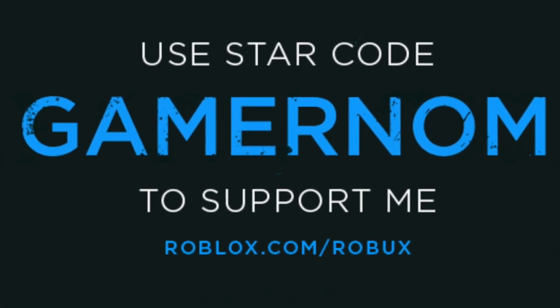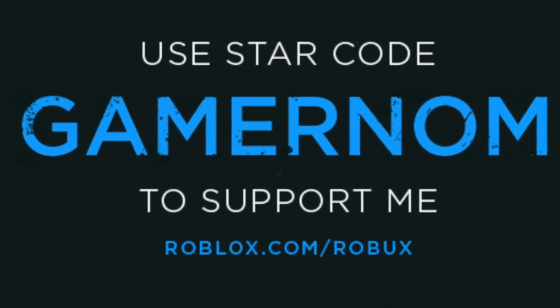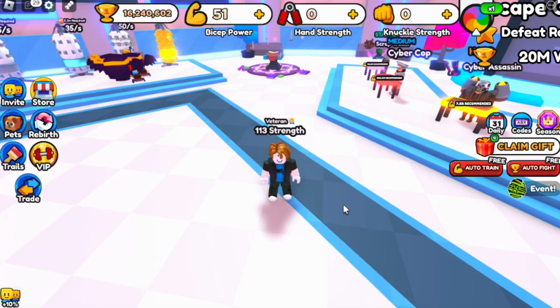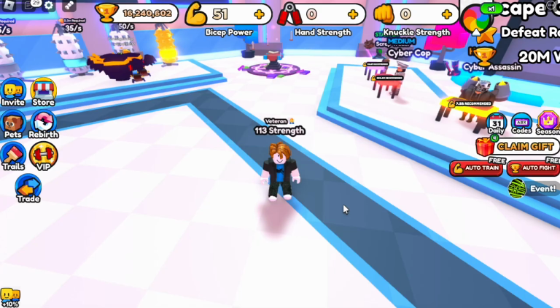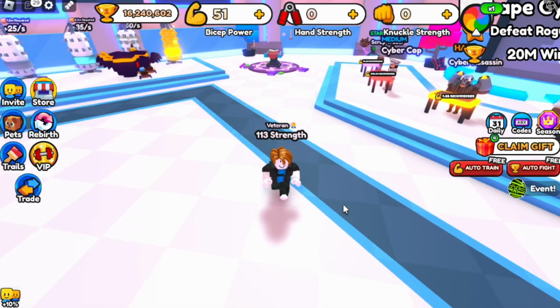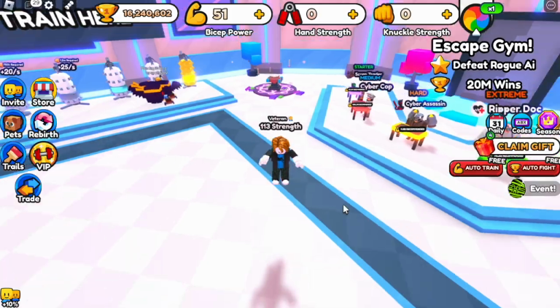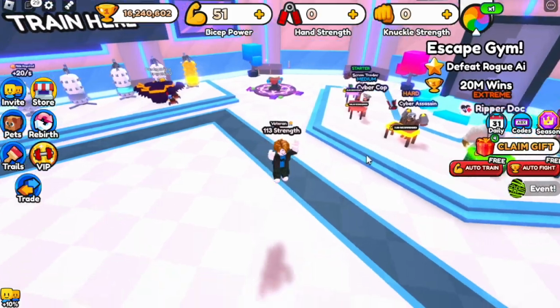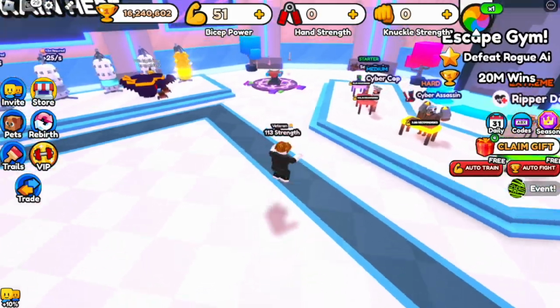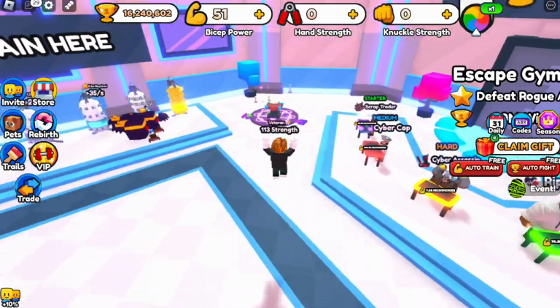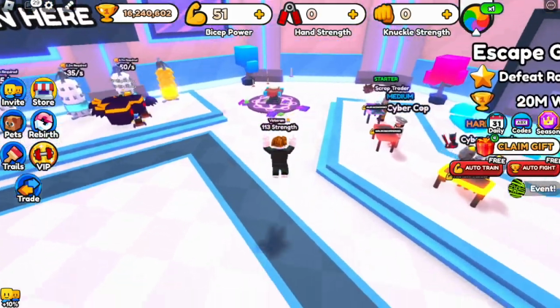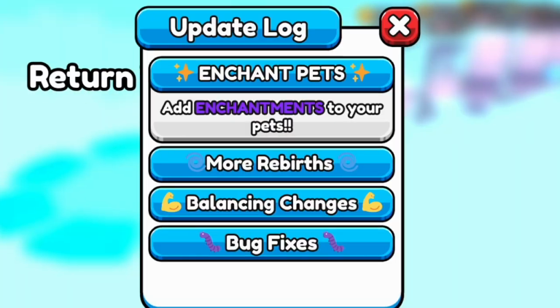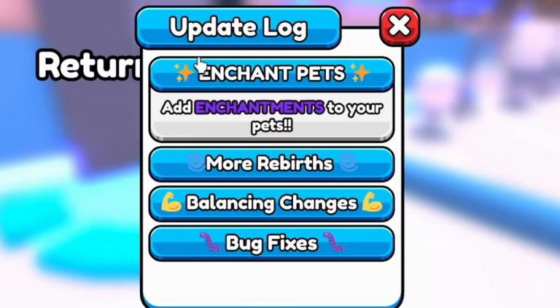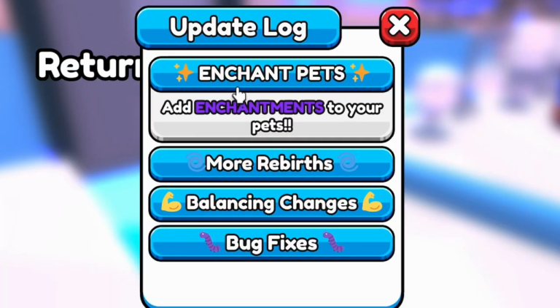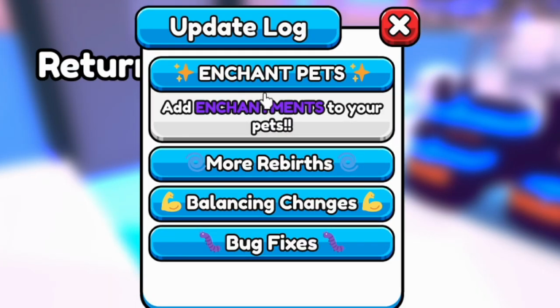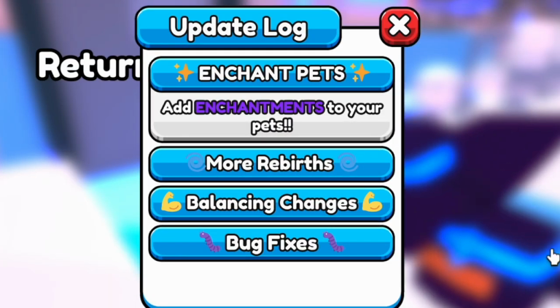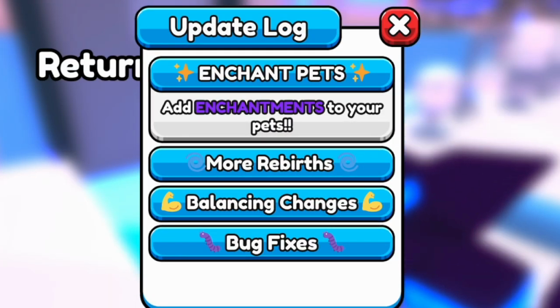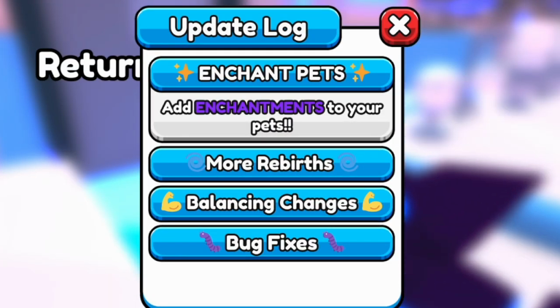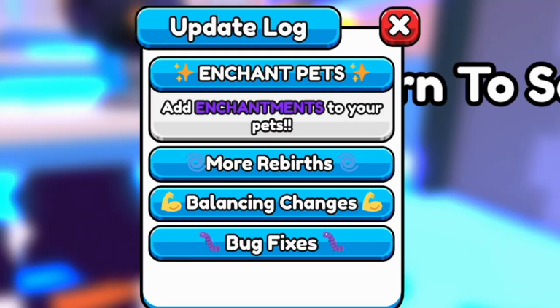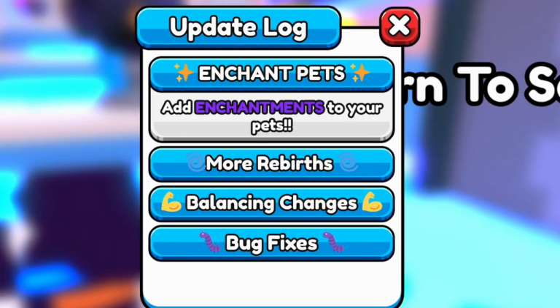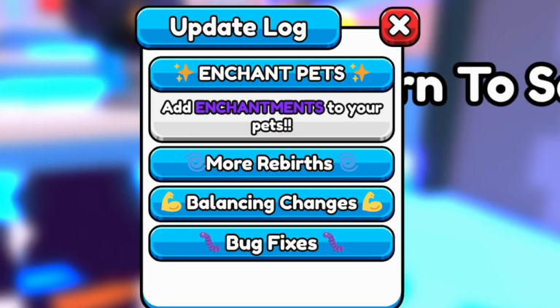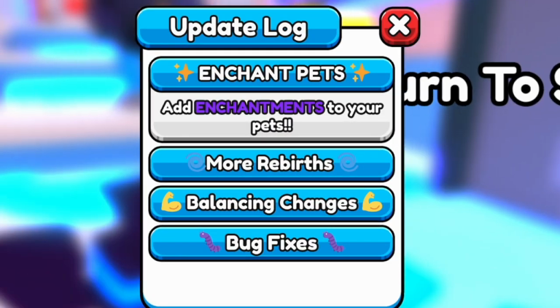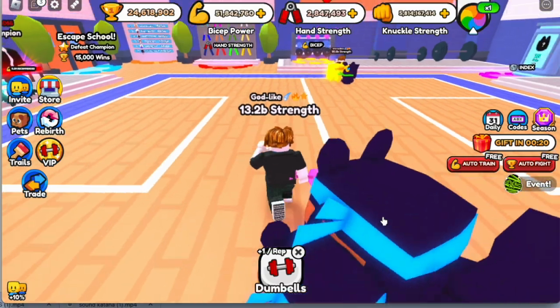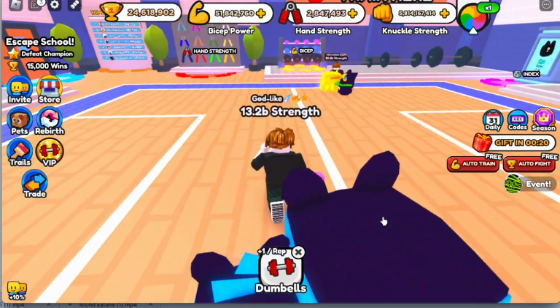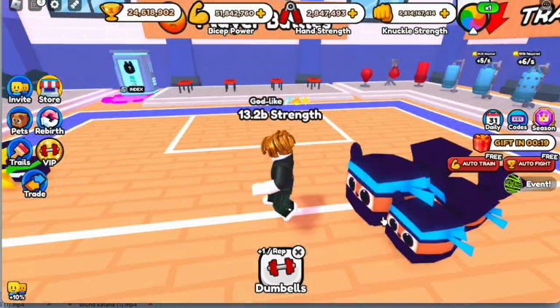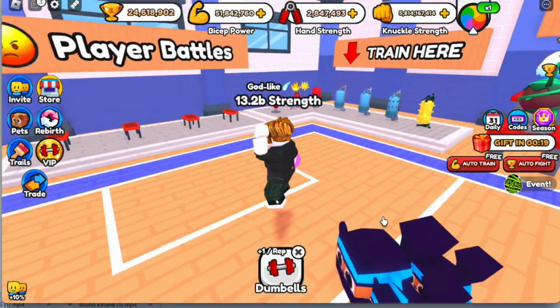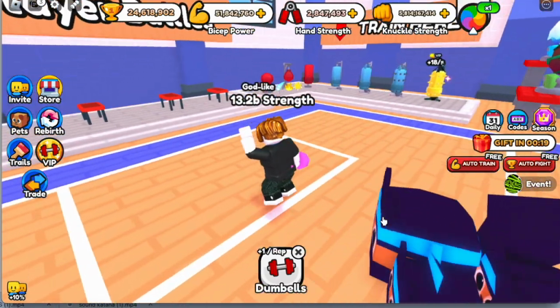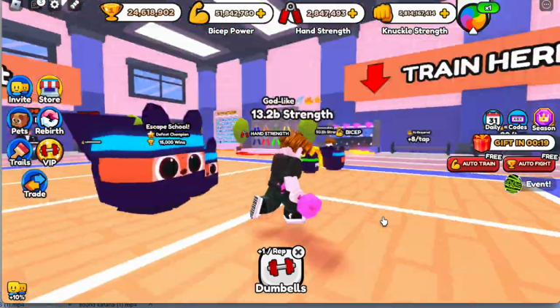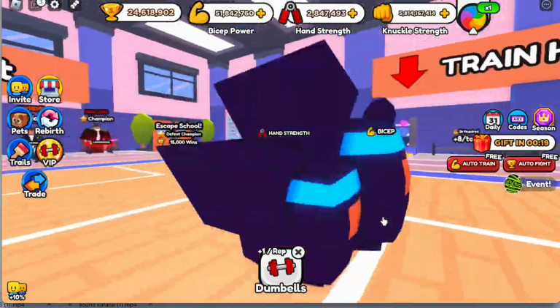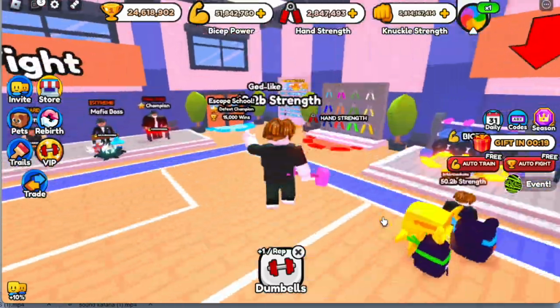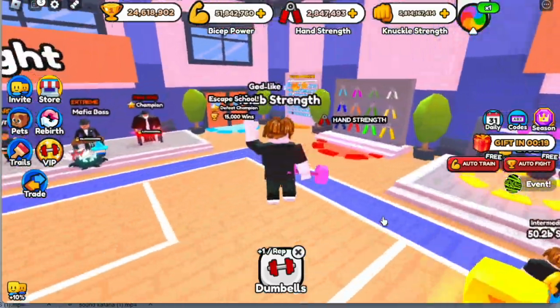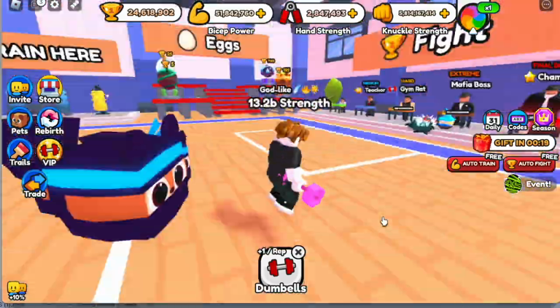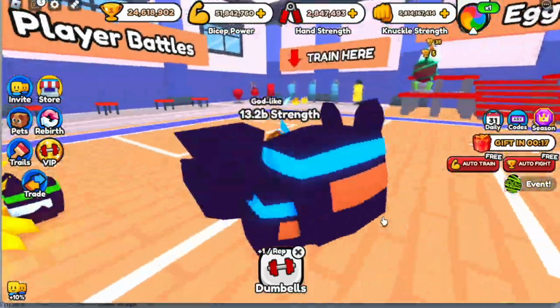Okay guys, so this is my first video, and at the same time the game just updated. Now there are enchantments on the pets. So how do you enchant?